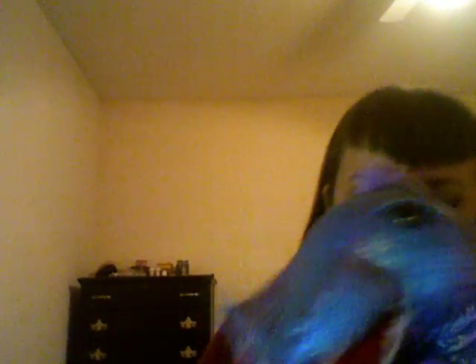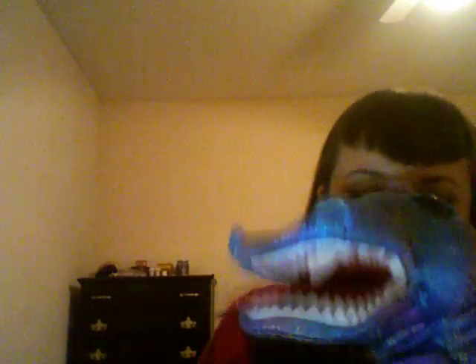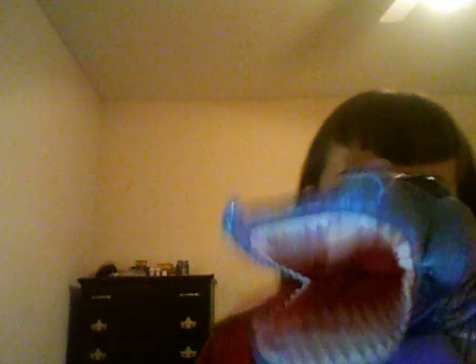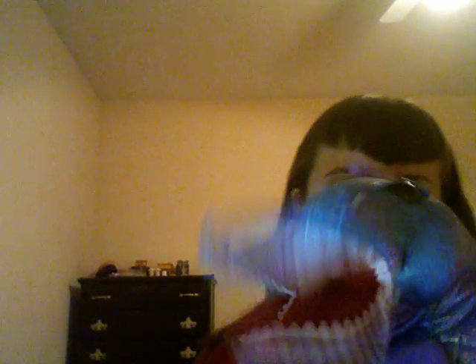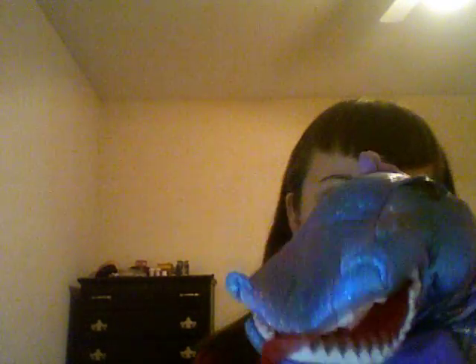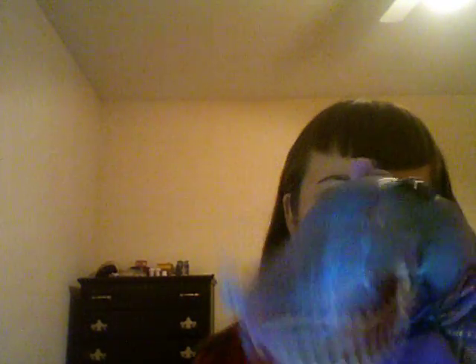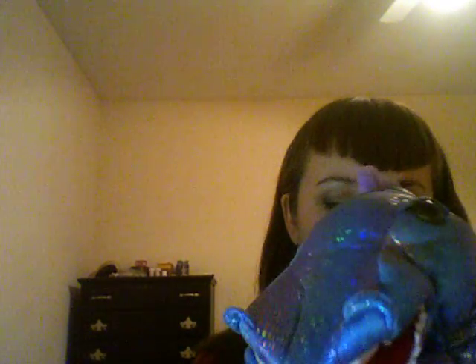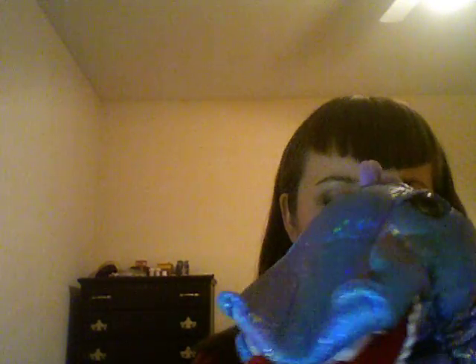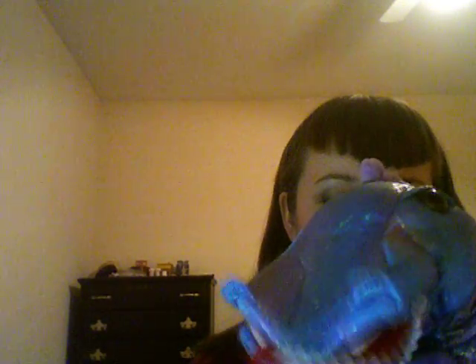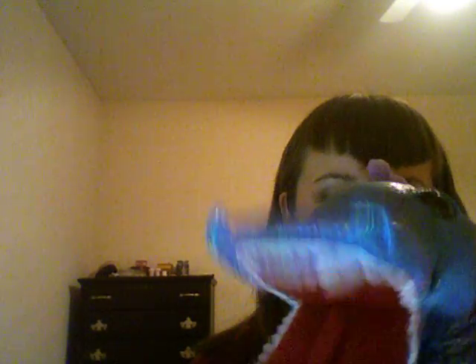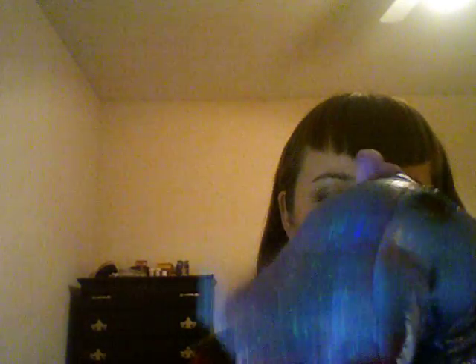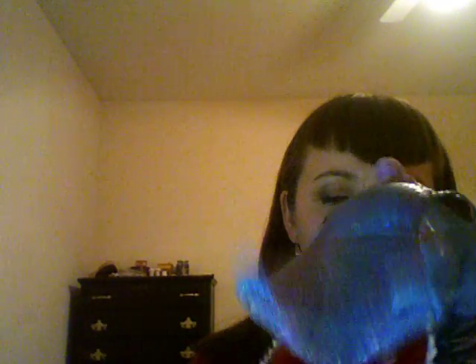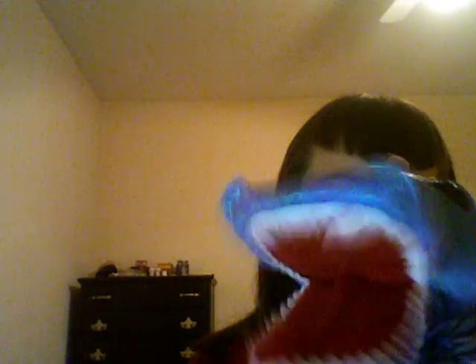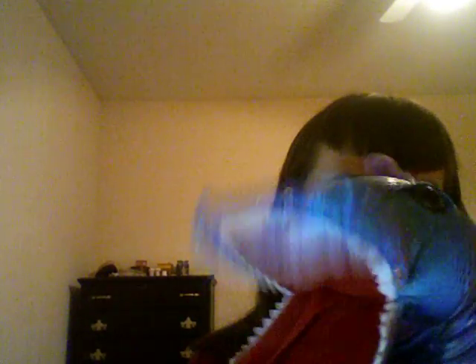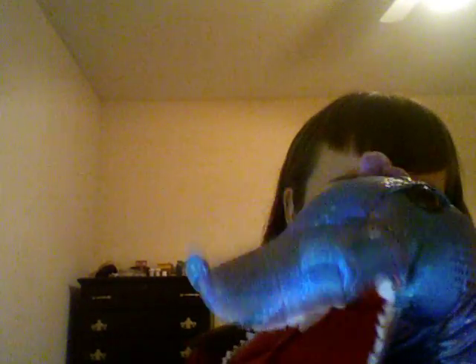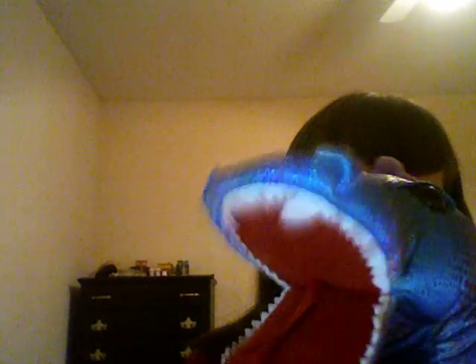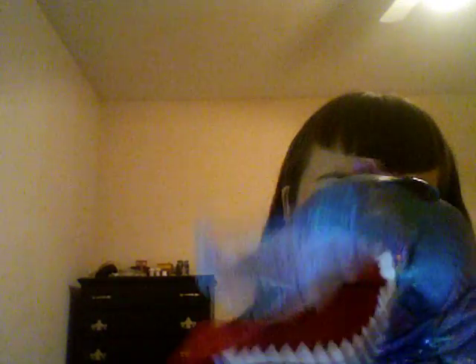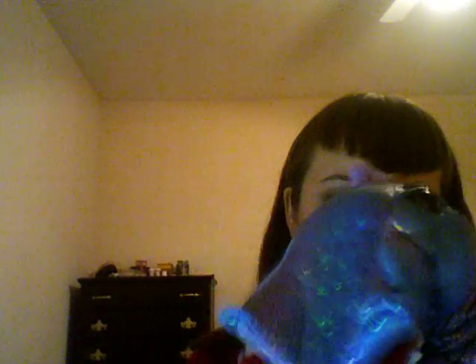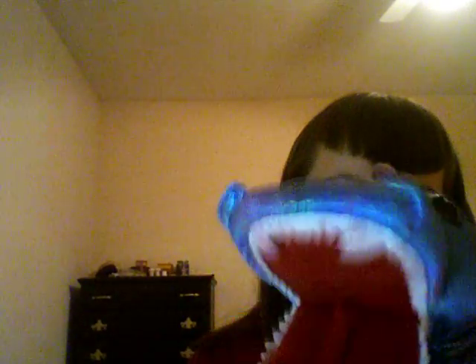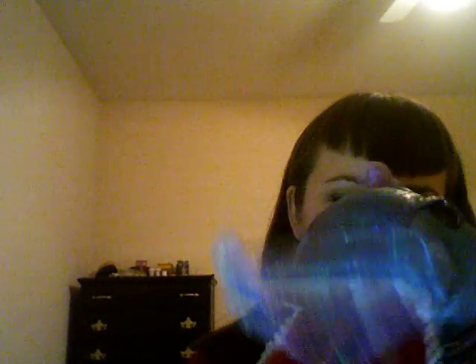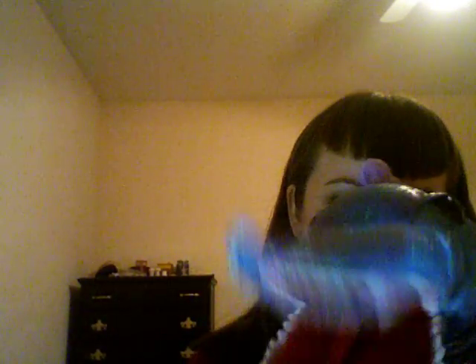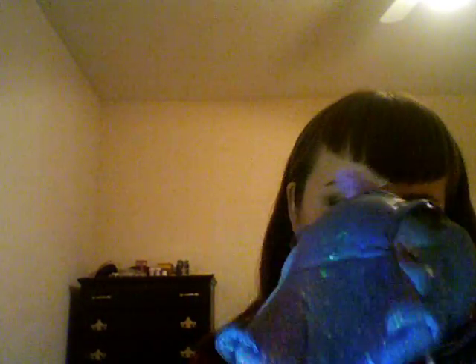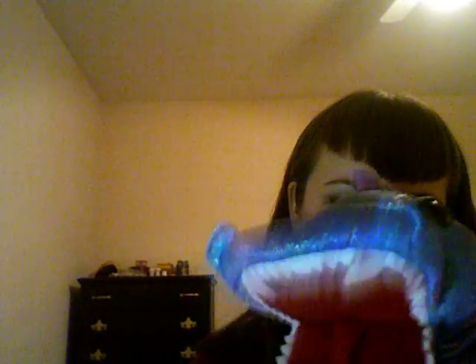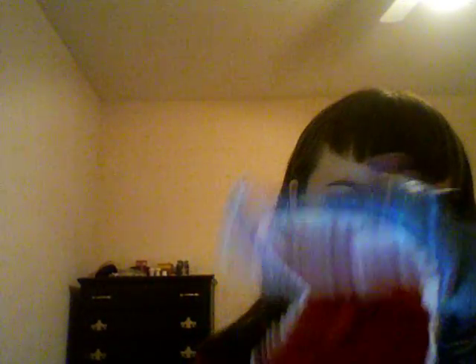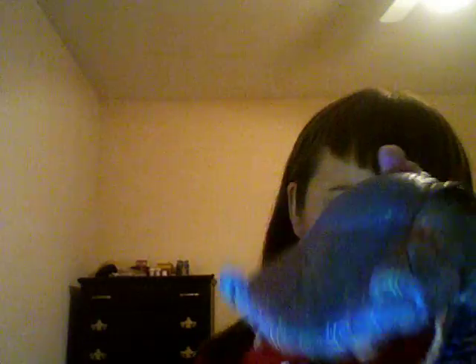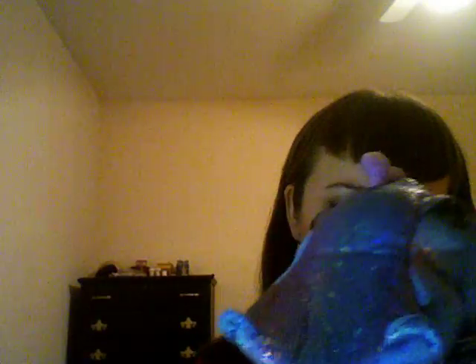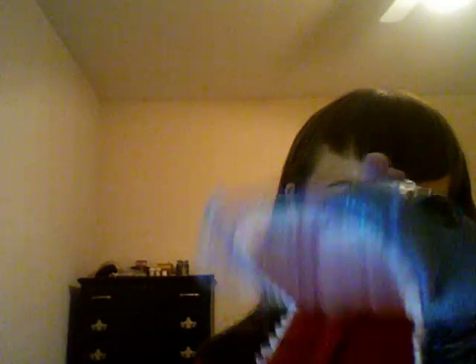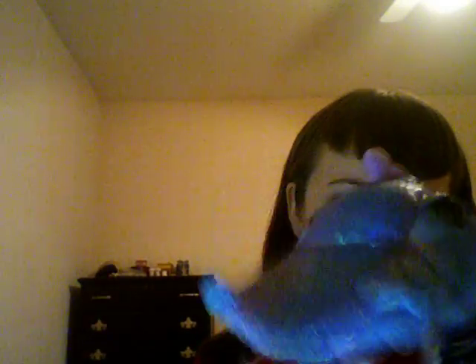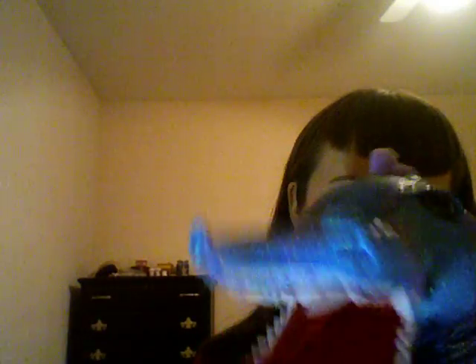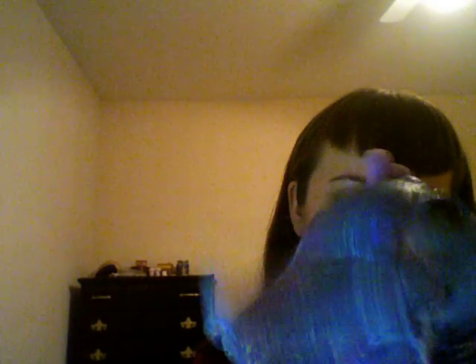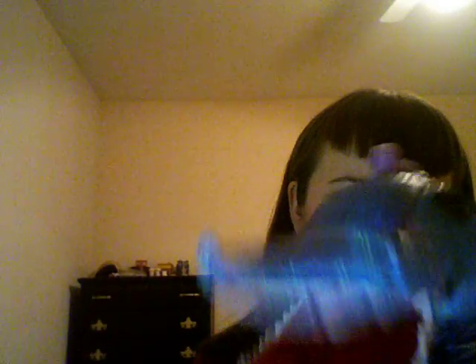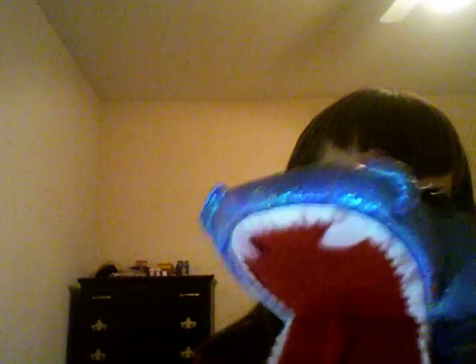Wait — this stuff is made for cleaning fine art brushes, not makeup brushes.